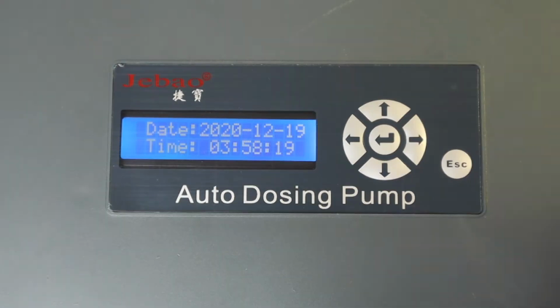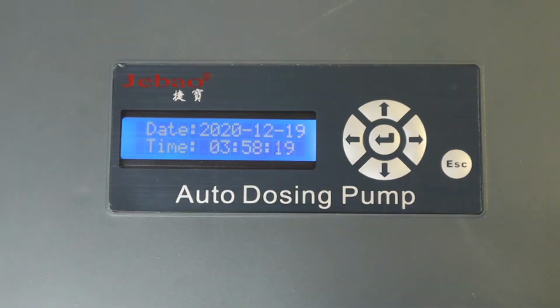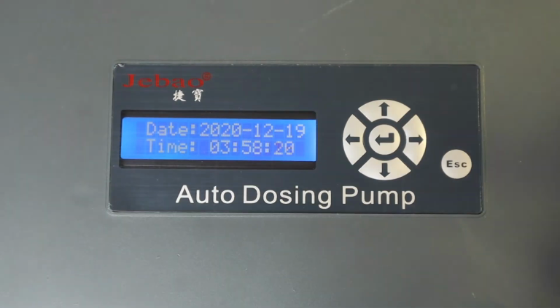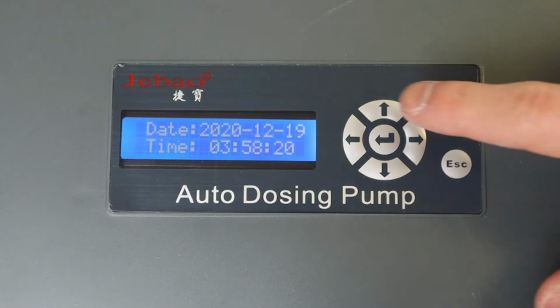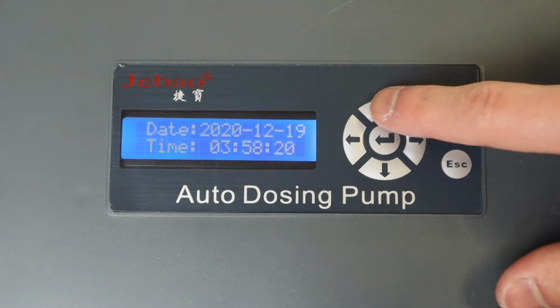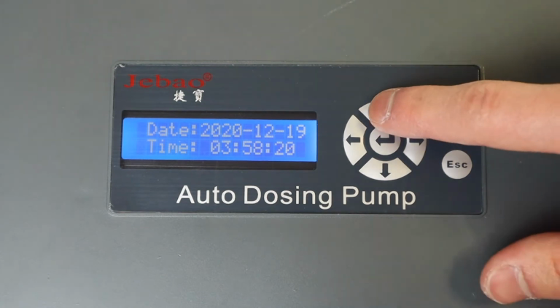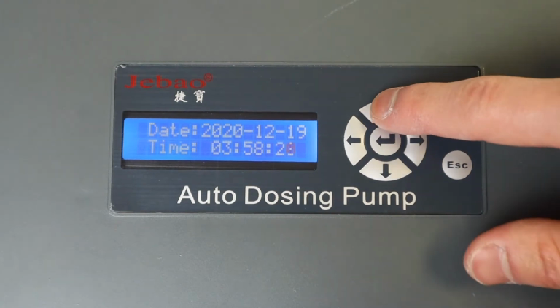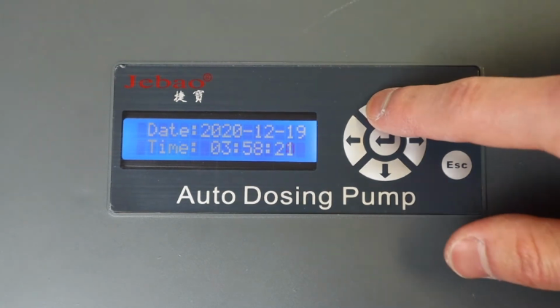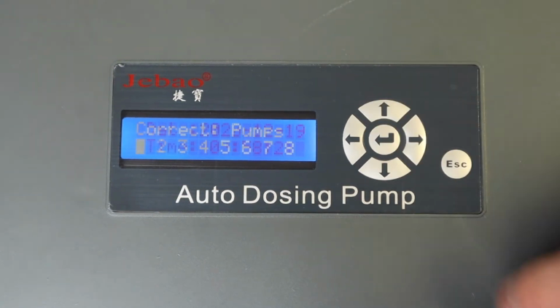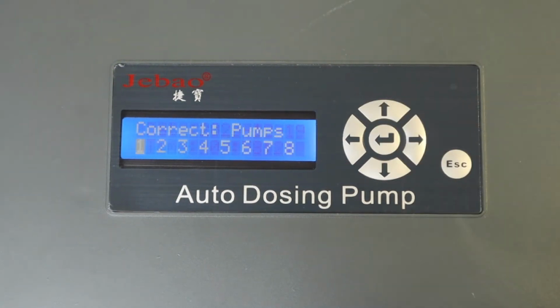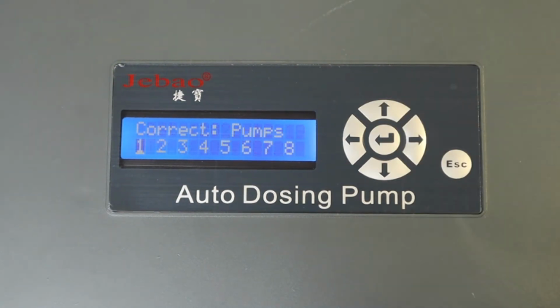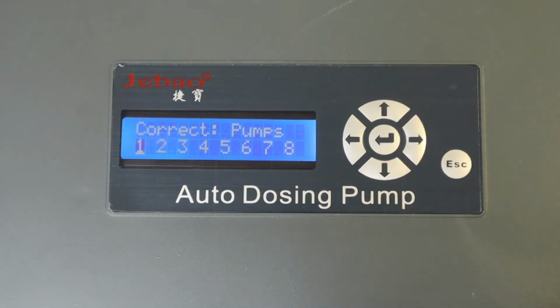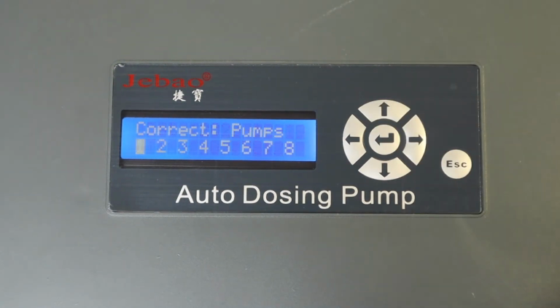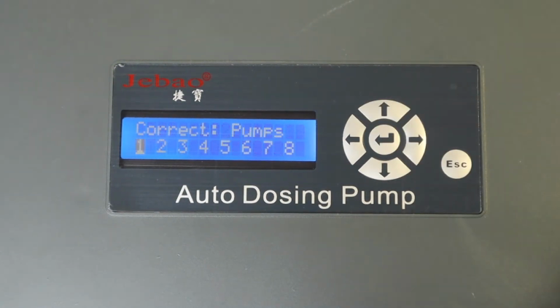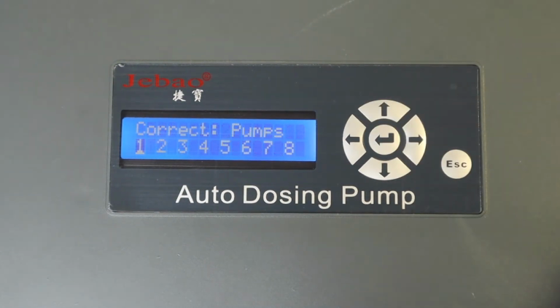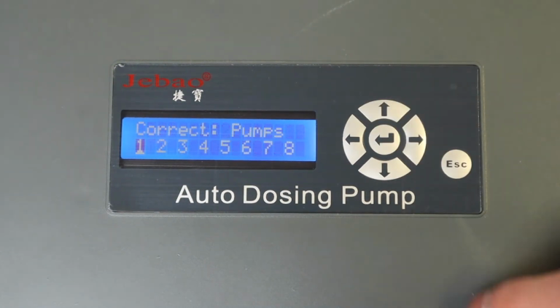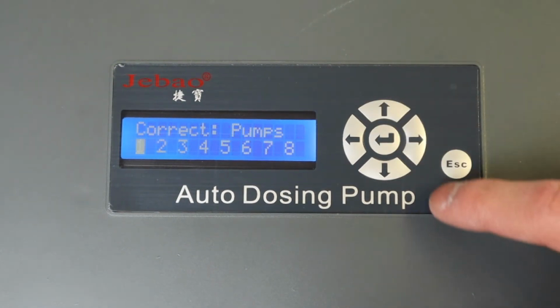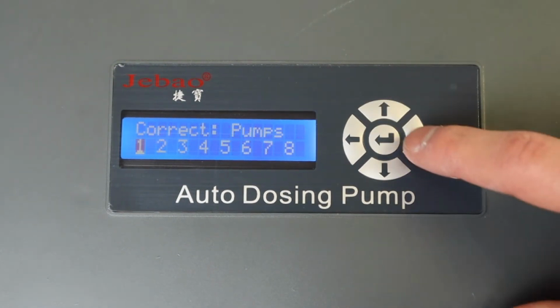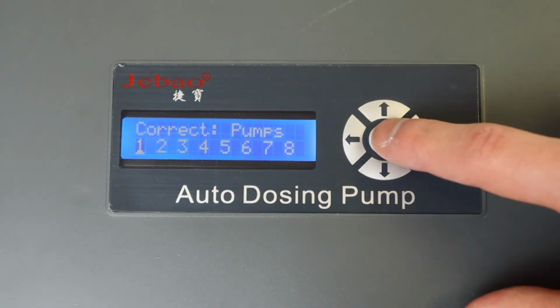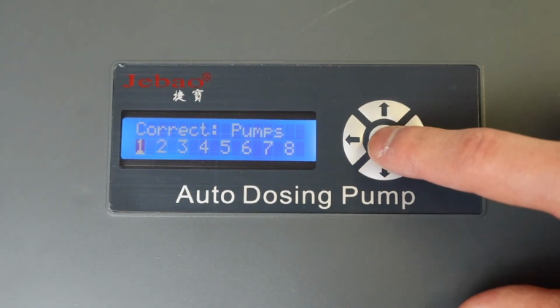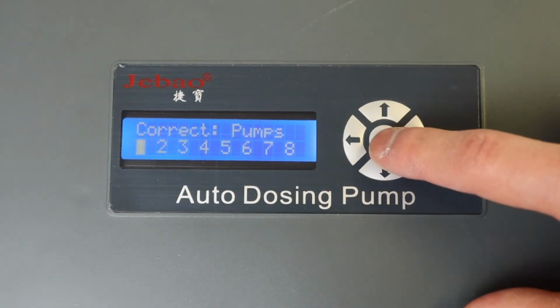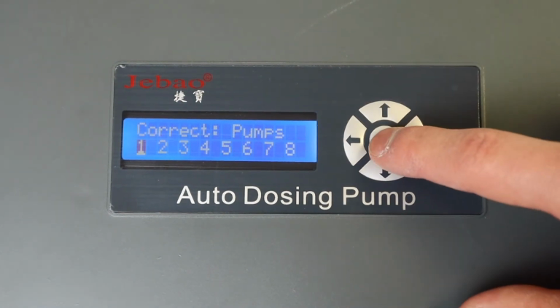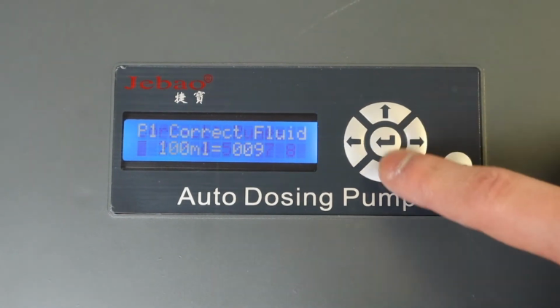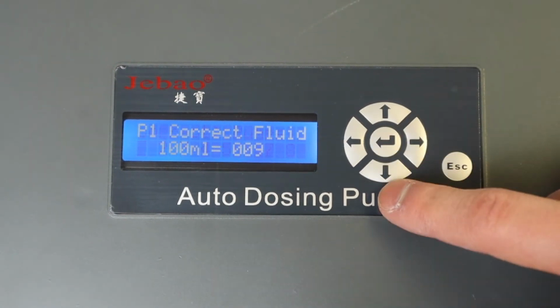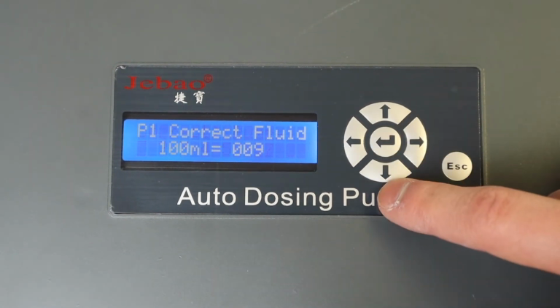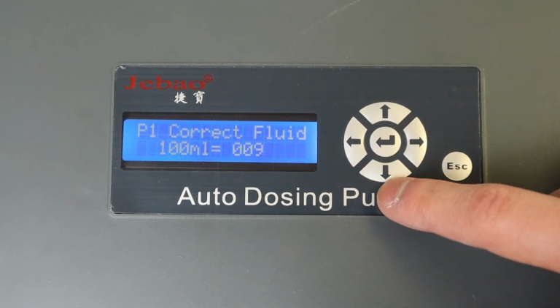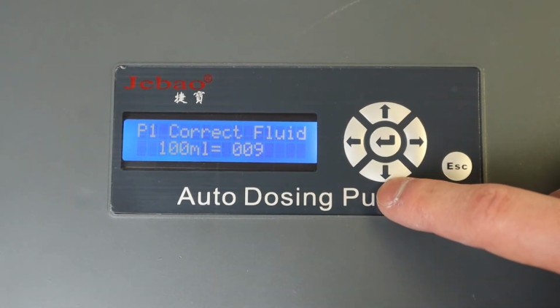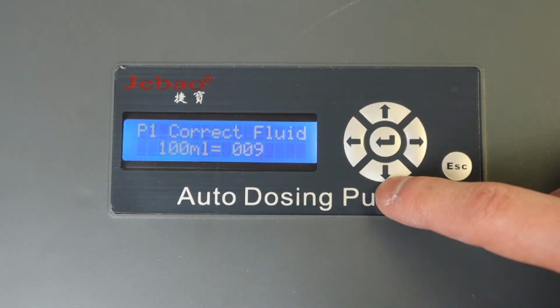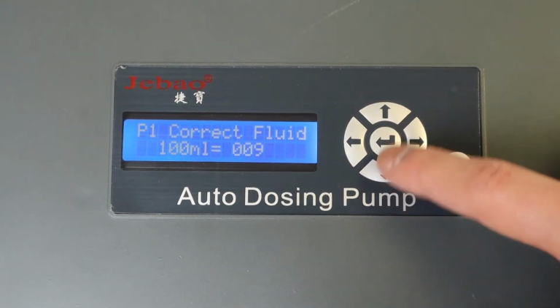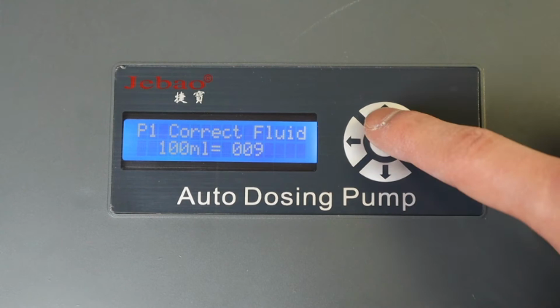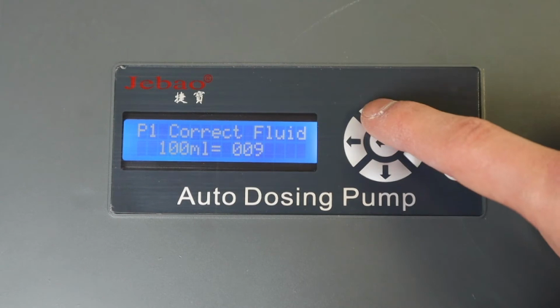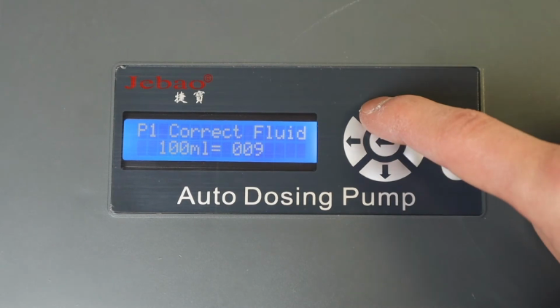To calibrate the flow rate, press either the up or down arrow from the main menu and select the pump to calibrate.